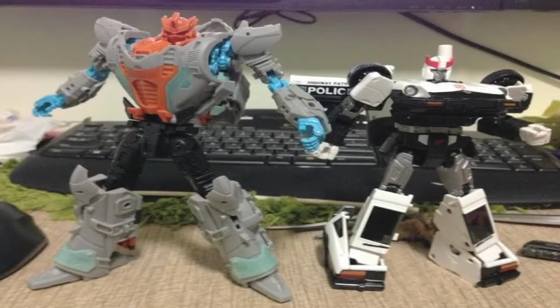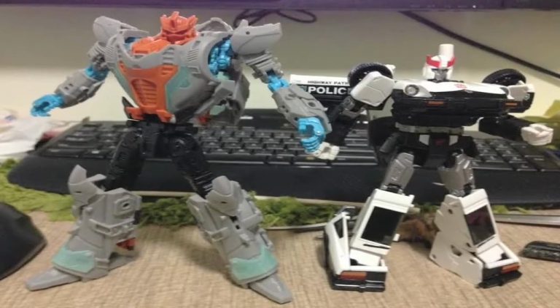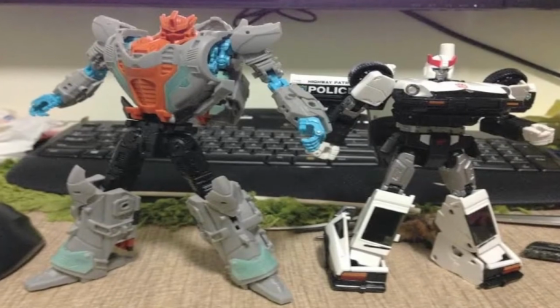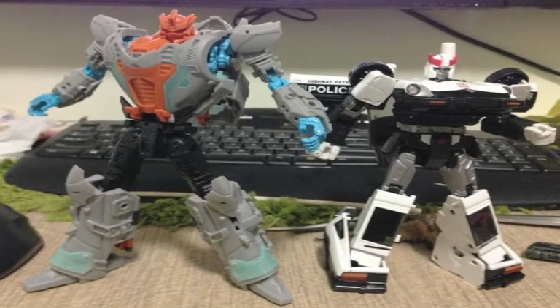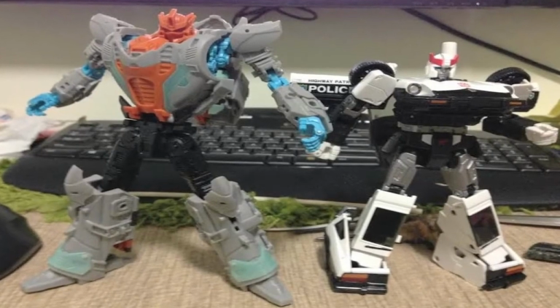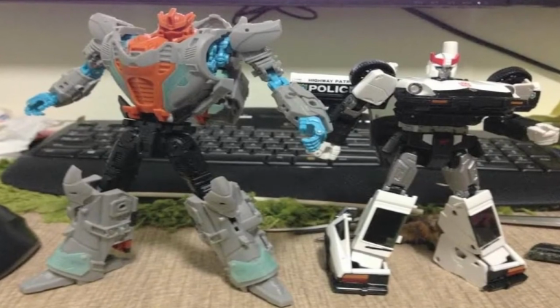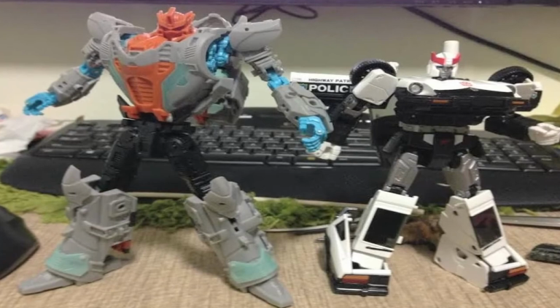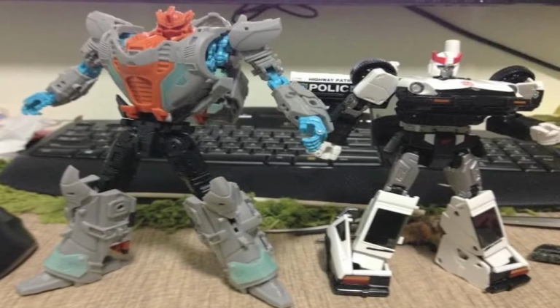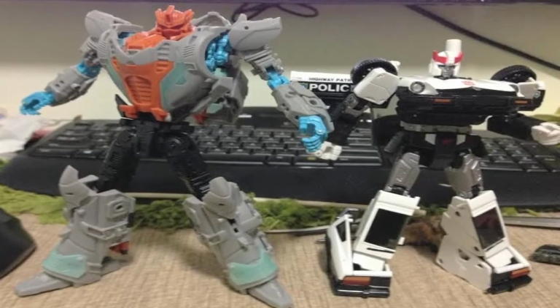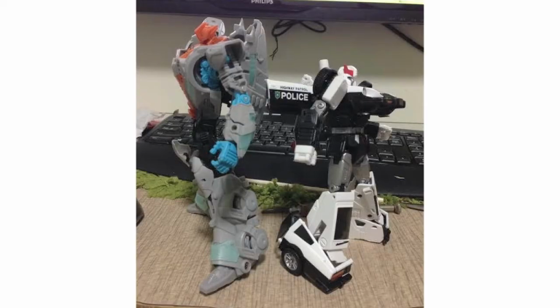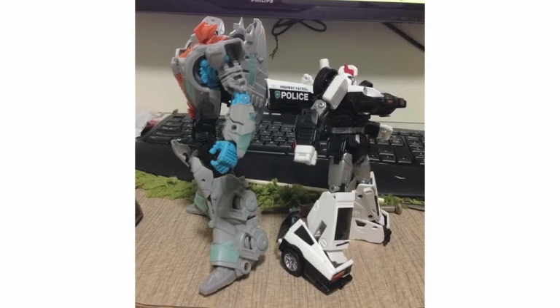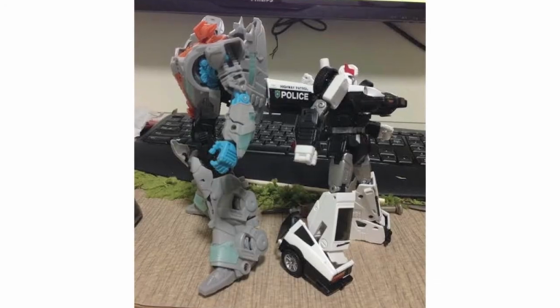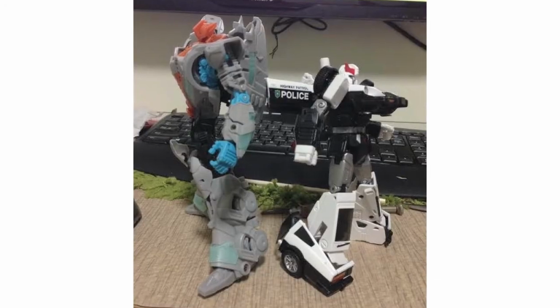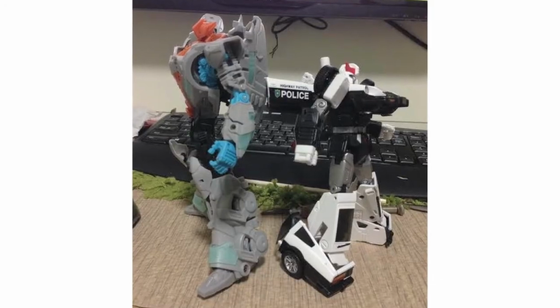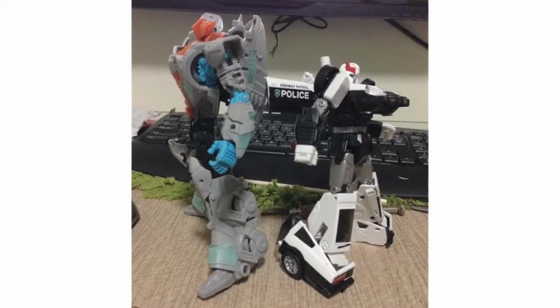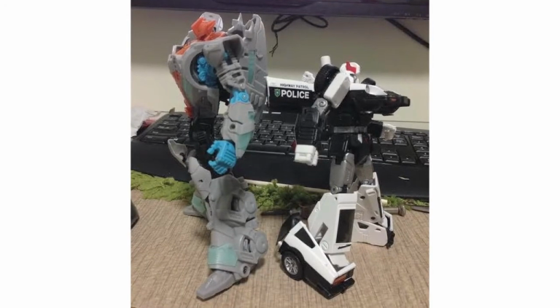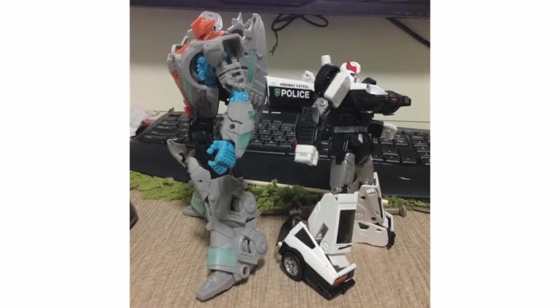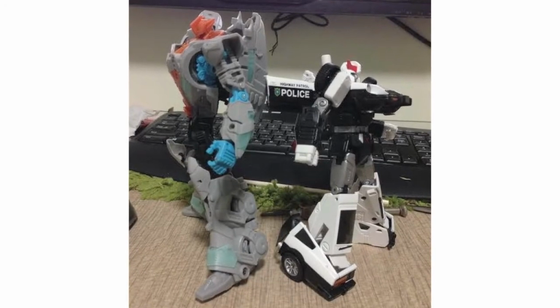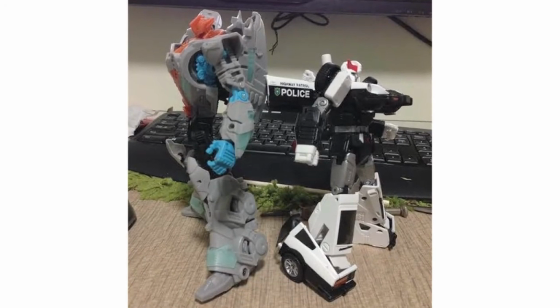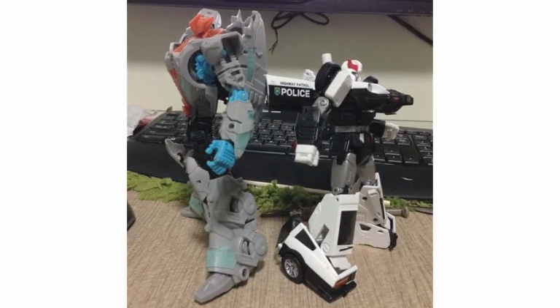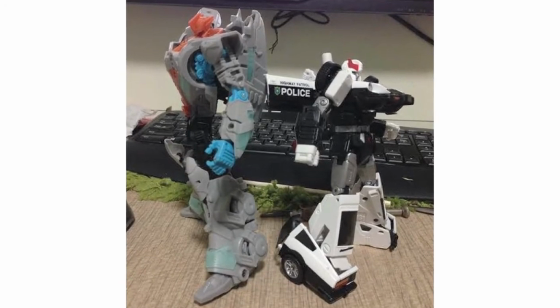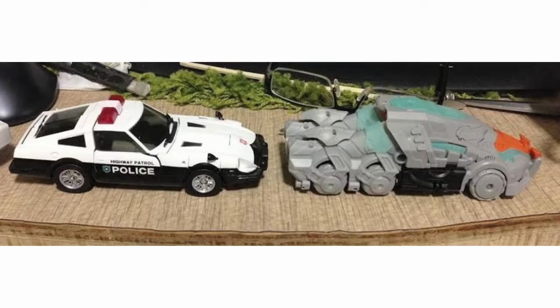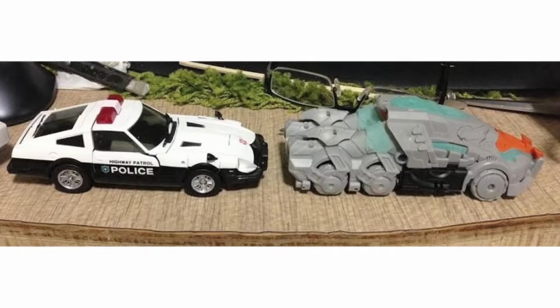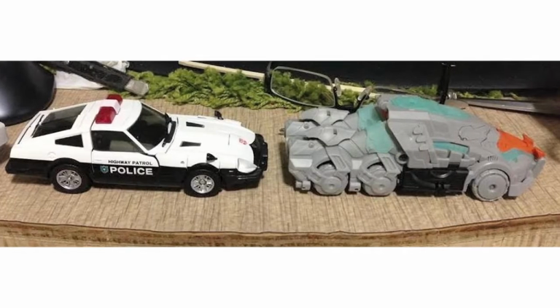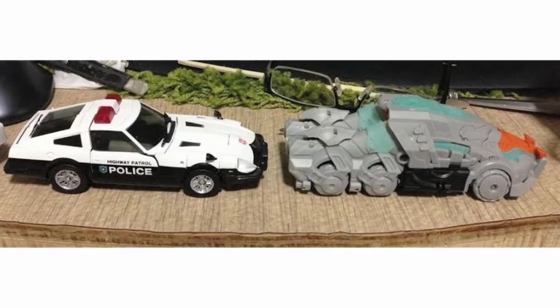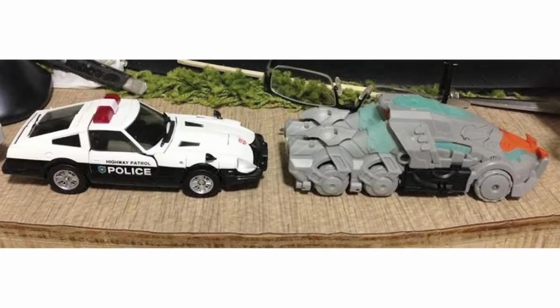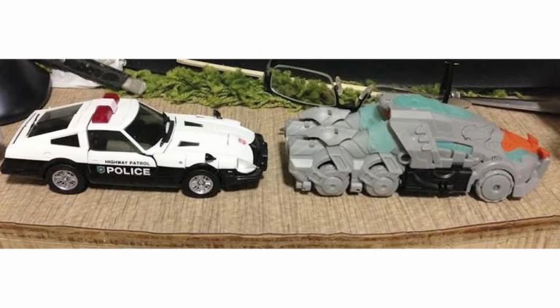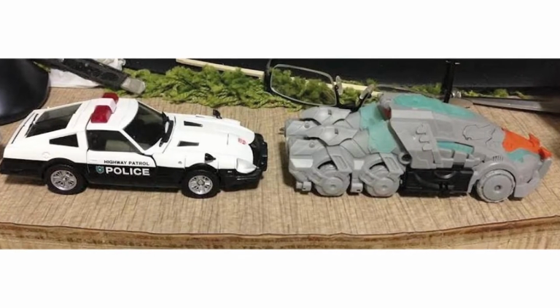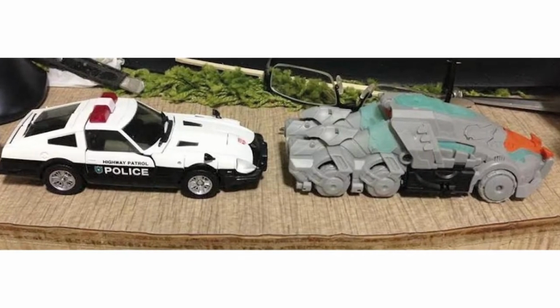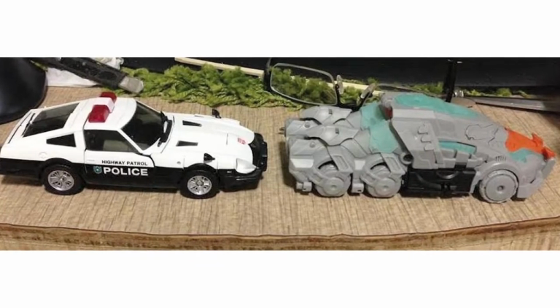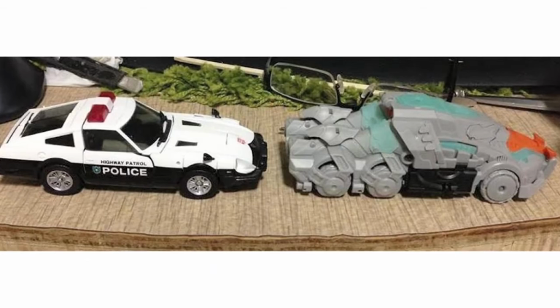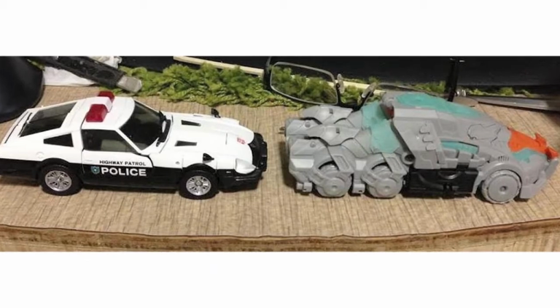Thanks to MMC Hub we have comparison shots of Mastermind Creations' upcoming Seraph Prominion together with Masterpiece Prowl.